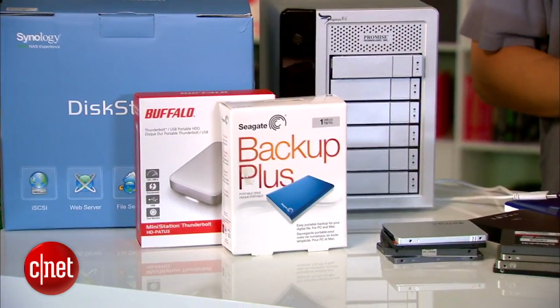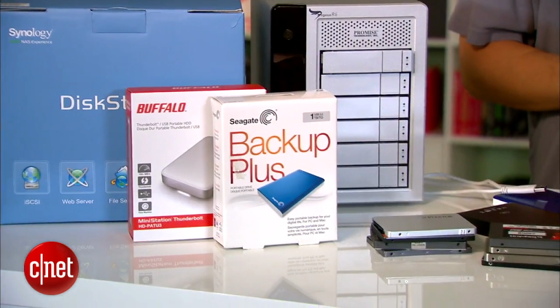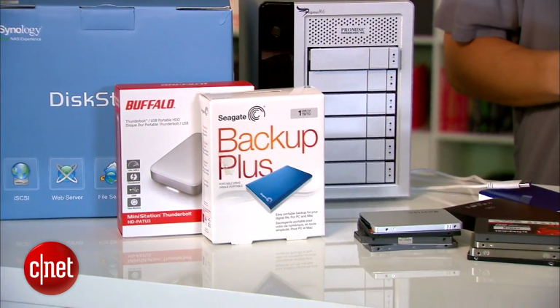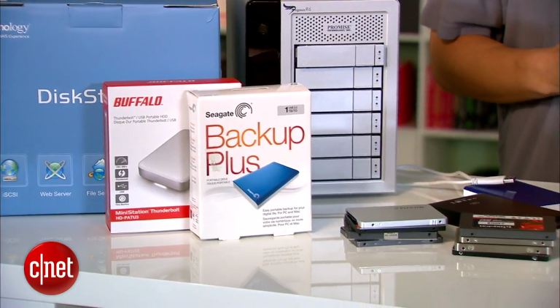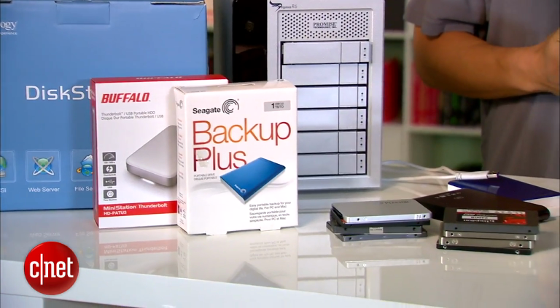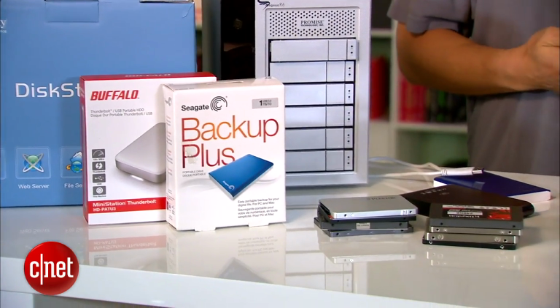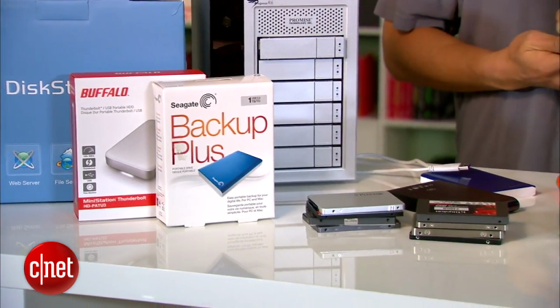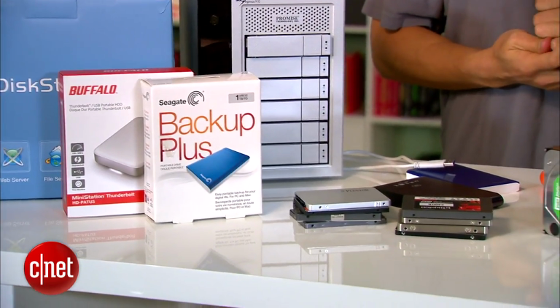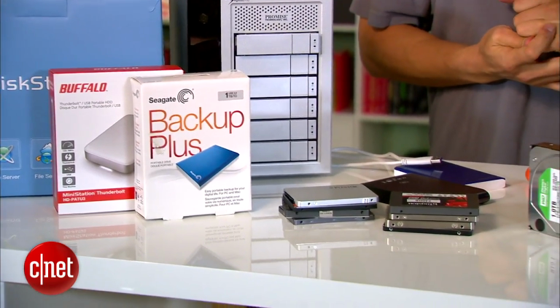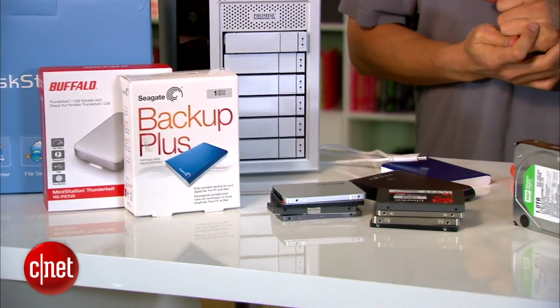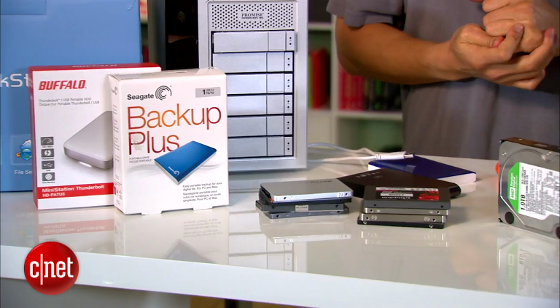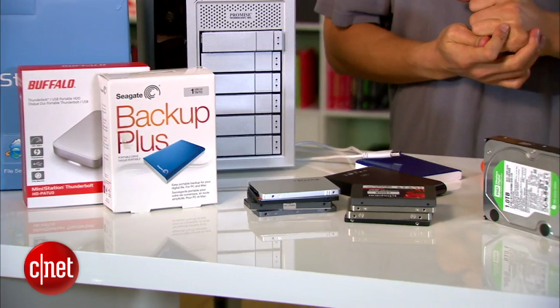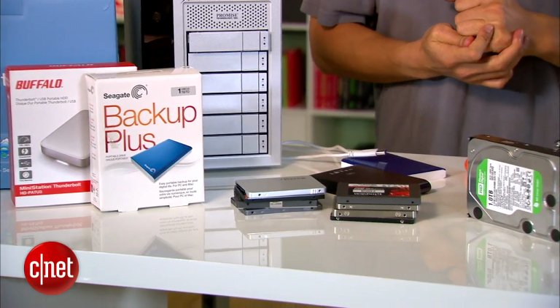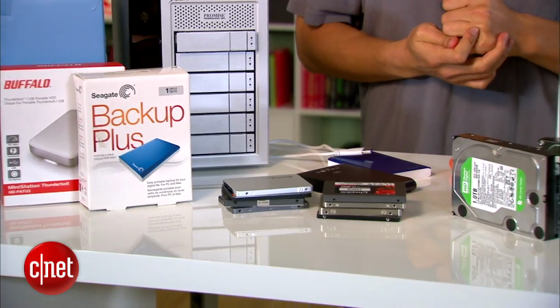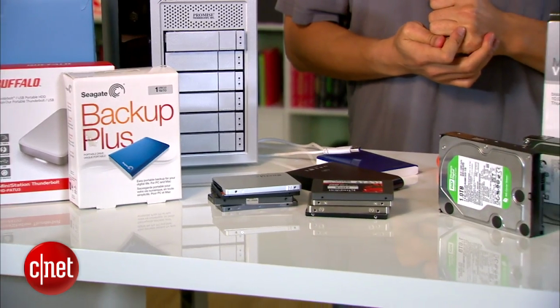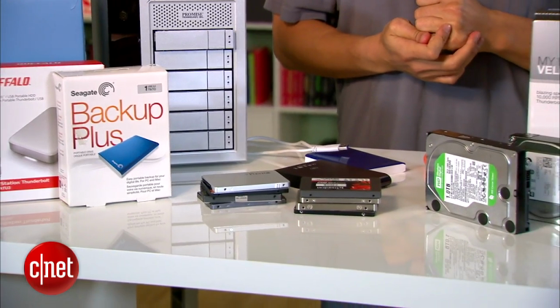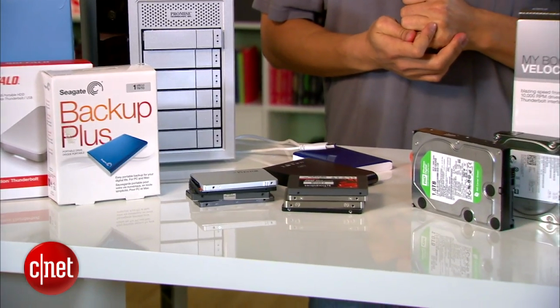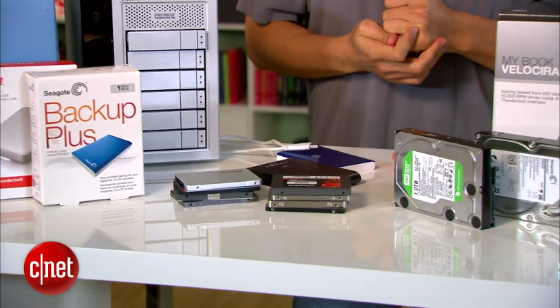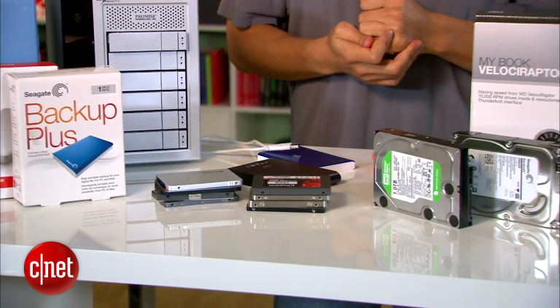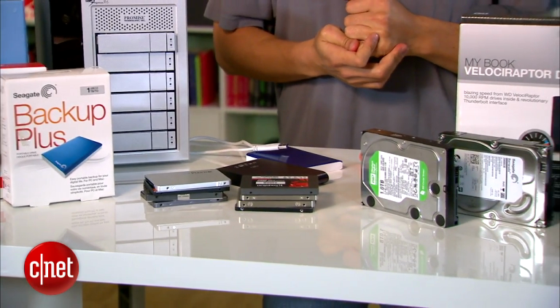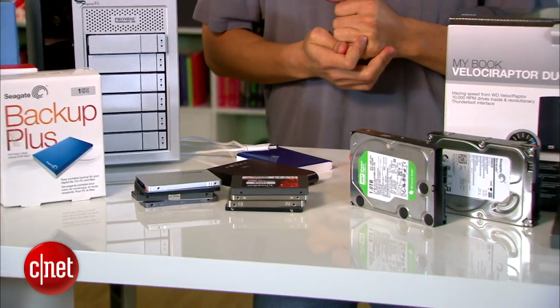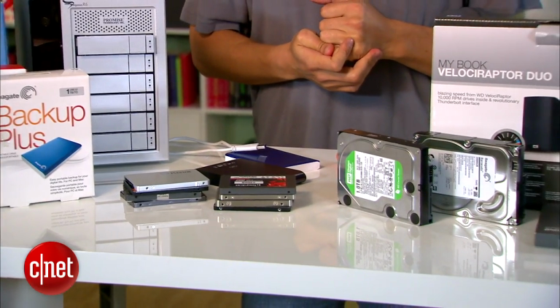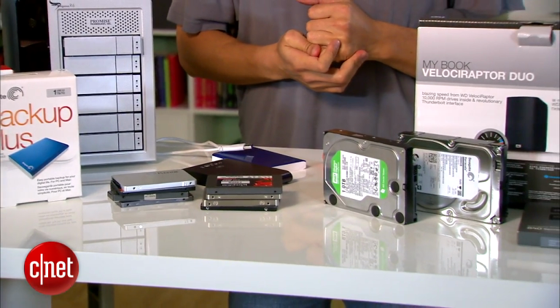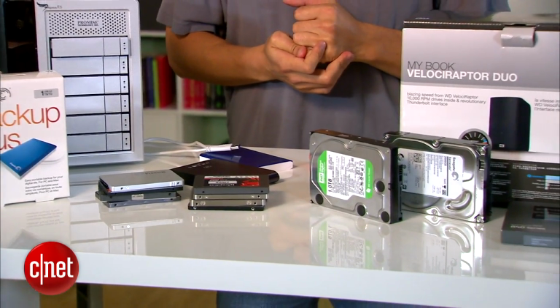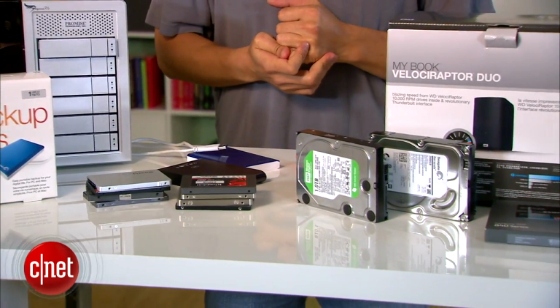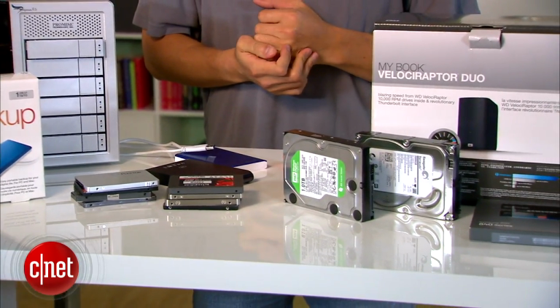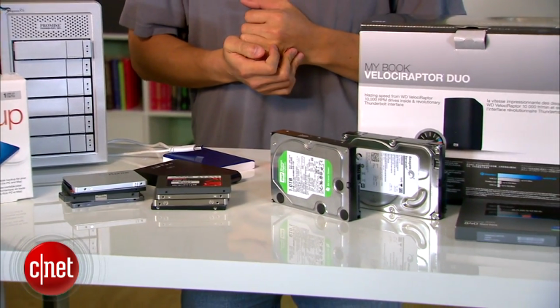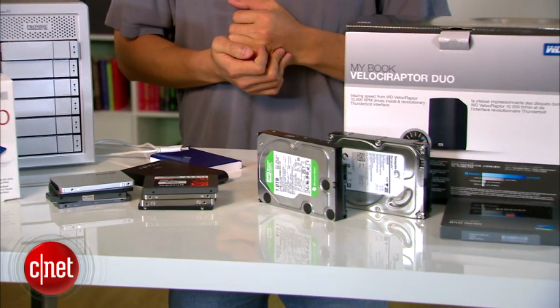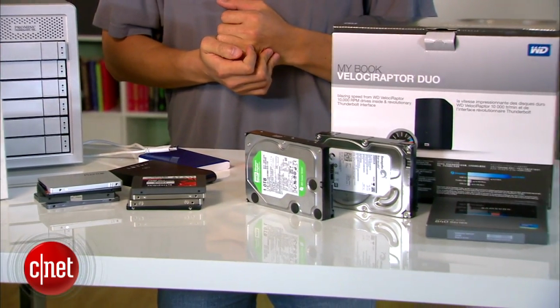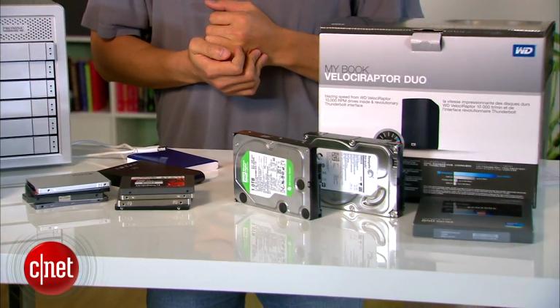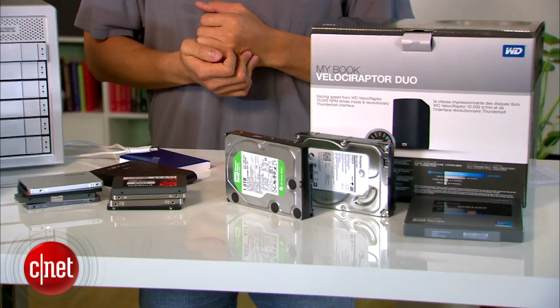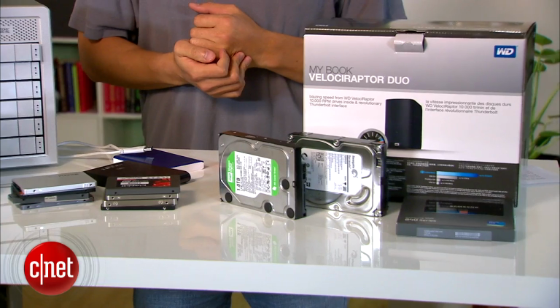When it comes to storage devices, there are three things you want to keep in mind: the performance, the capacity, and the data safety.